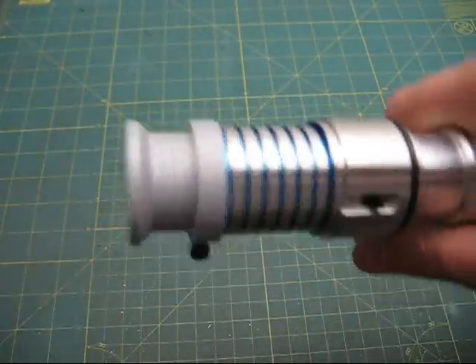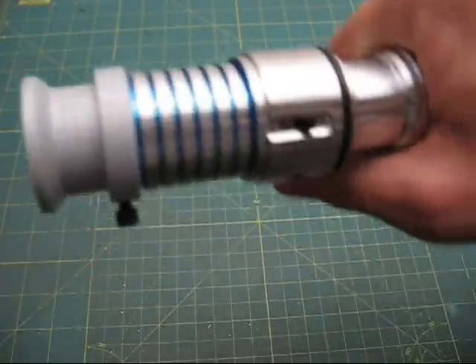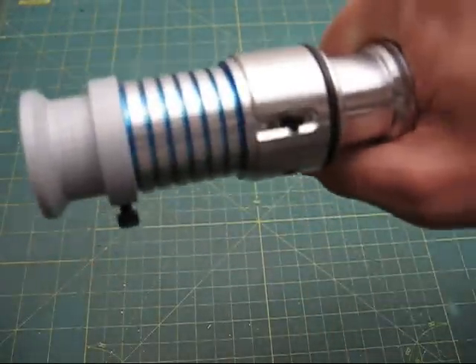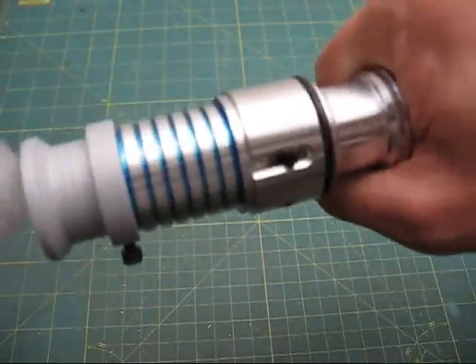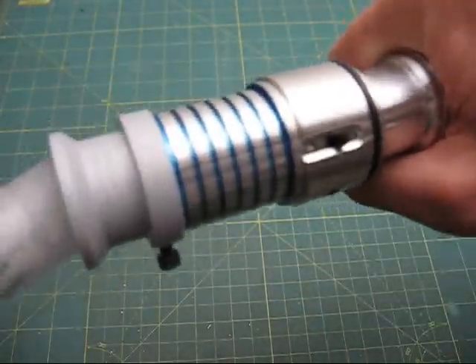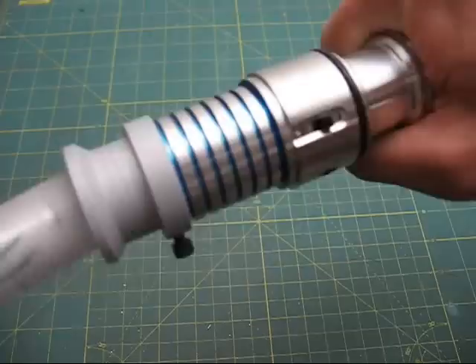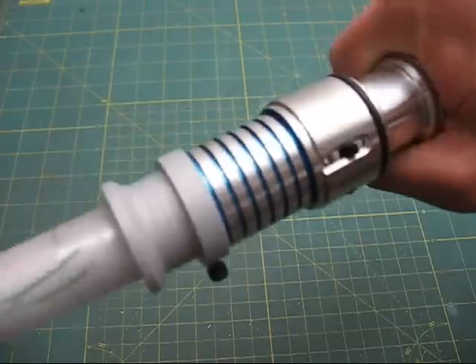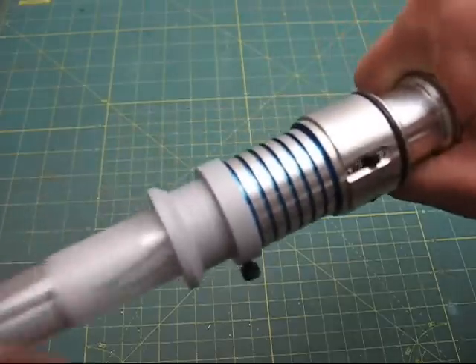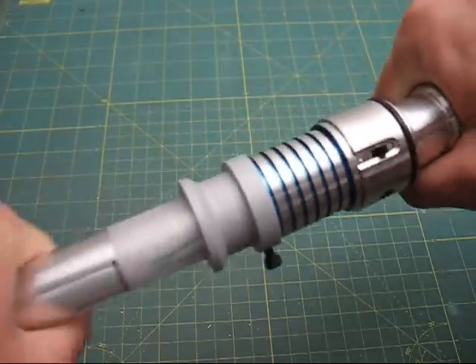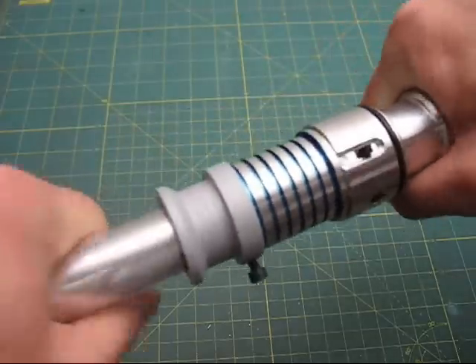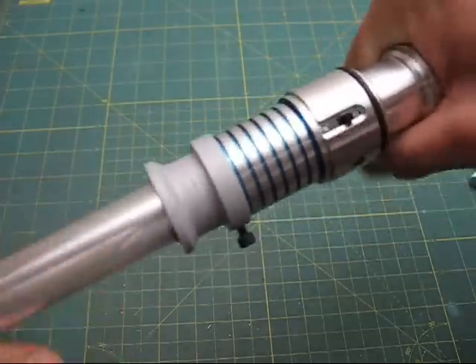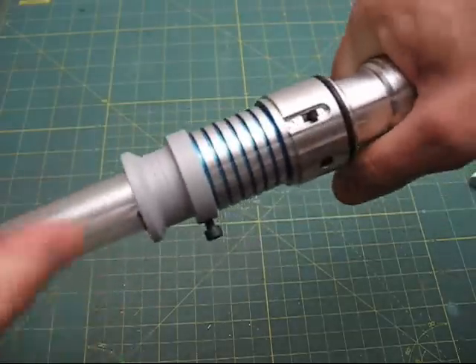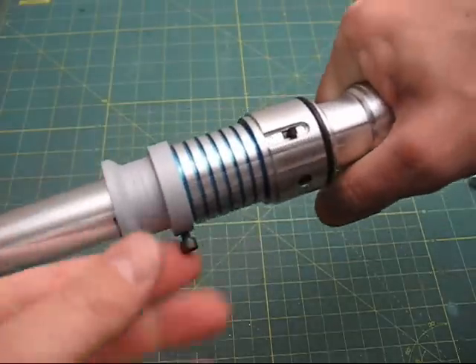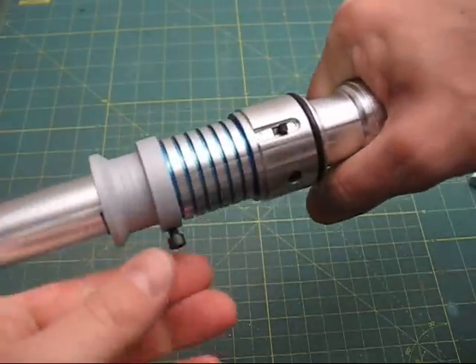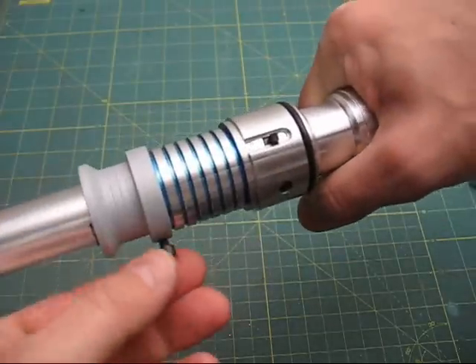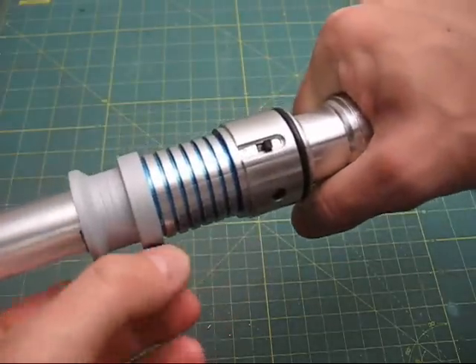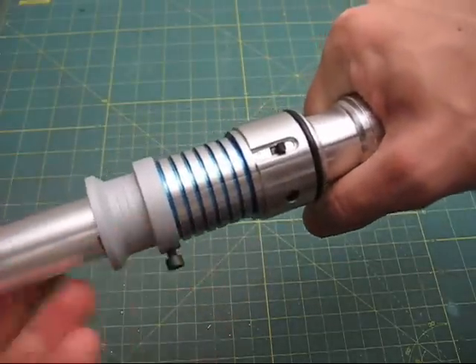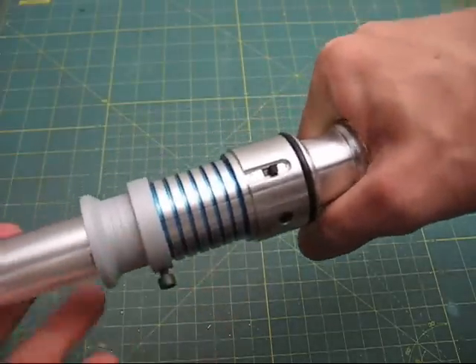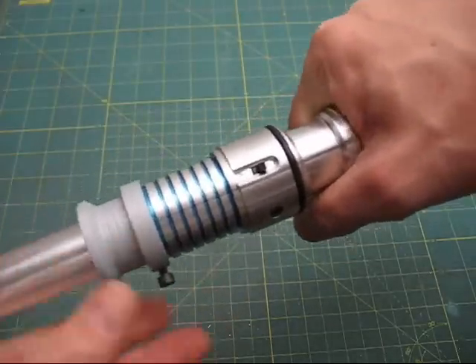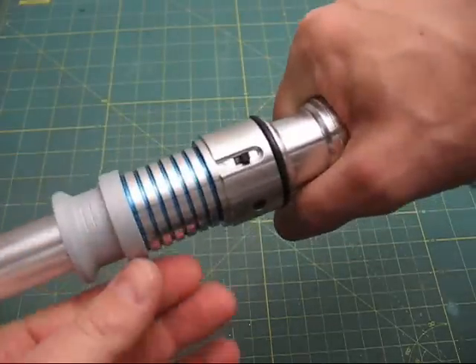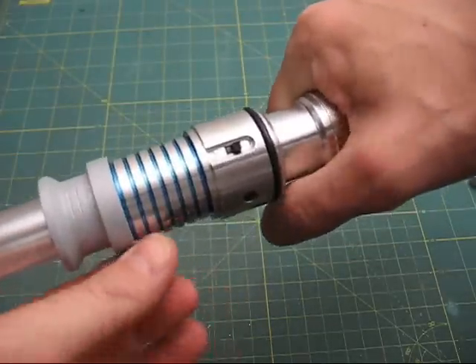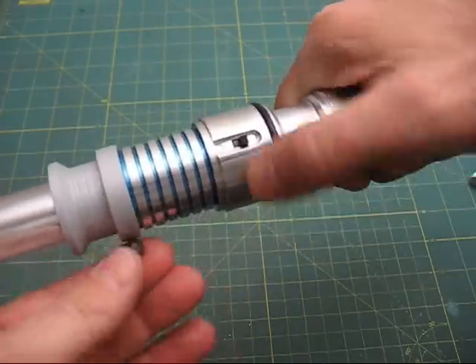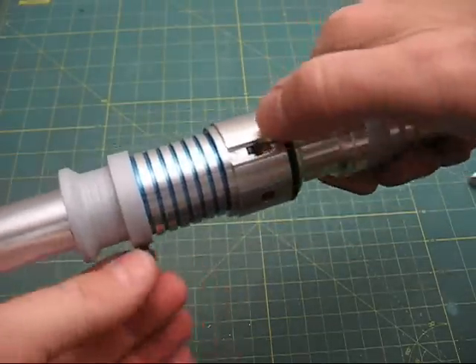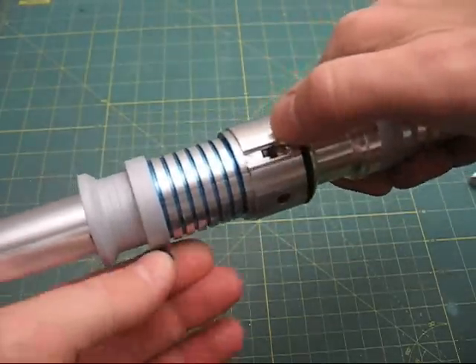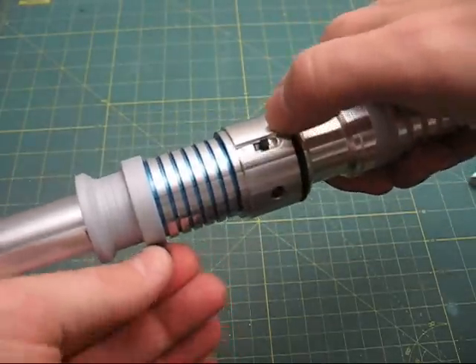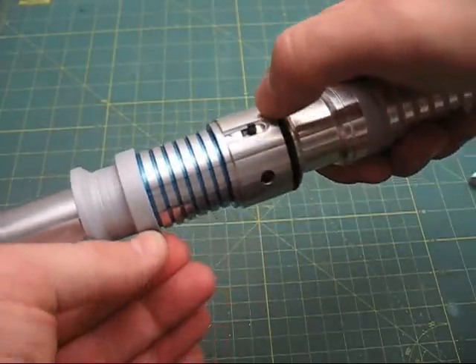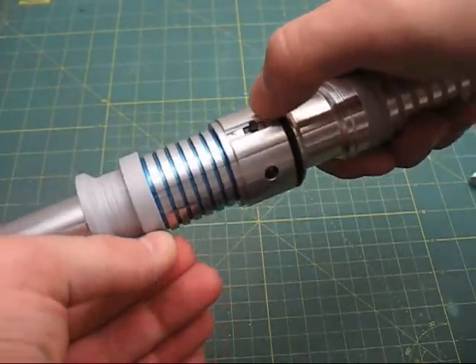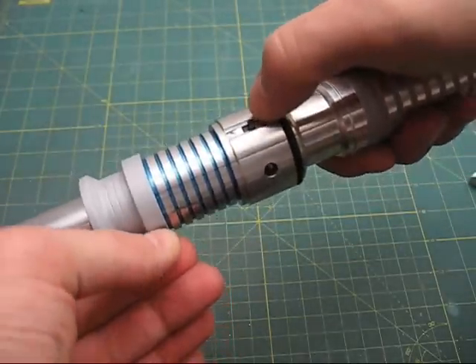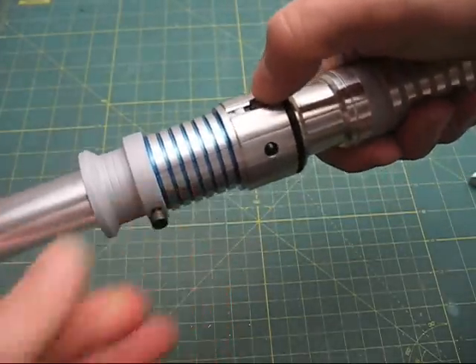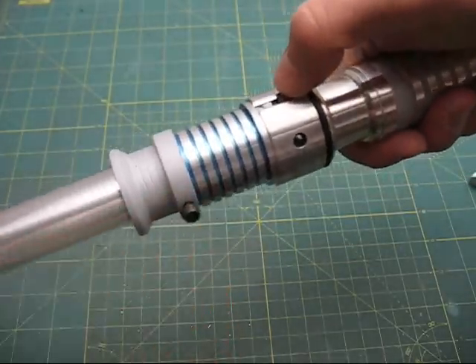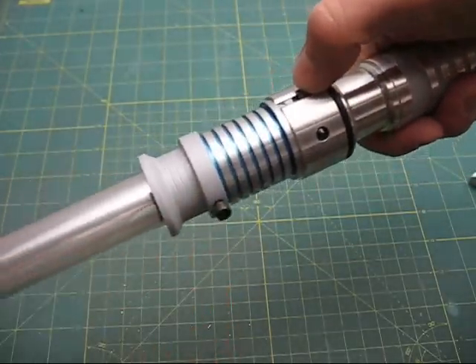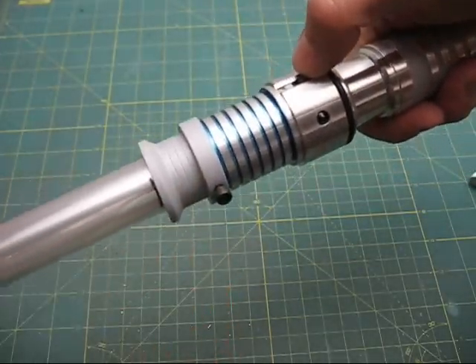As you are probably already aware, the blade goes in, blade retention screw, fire the saber with the slide switch.